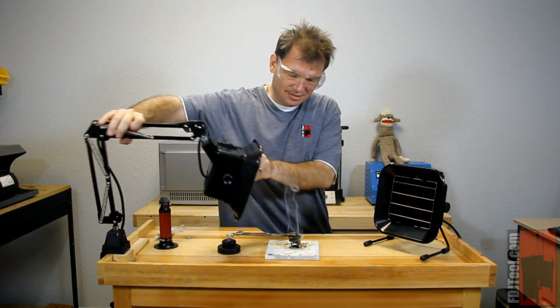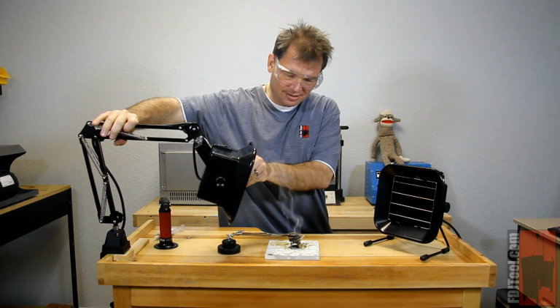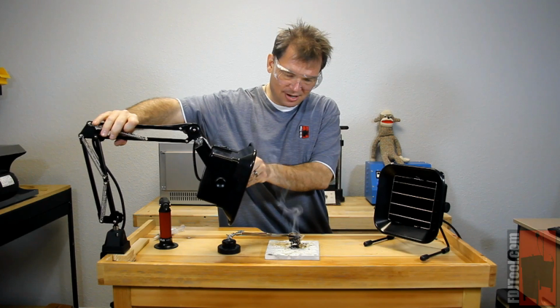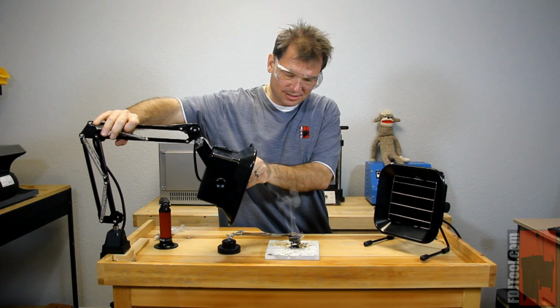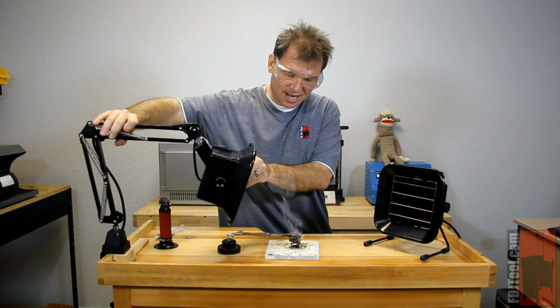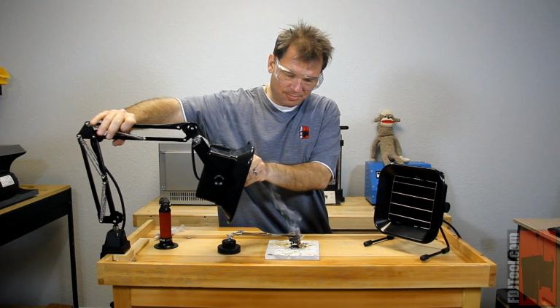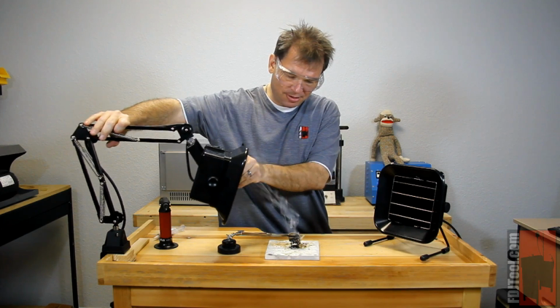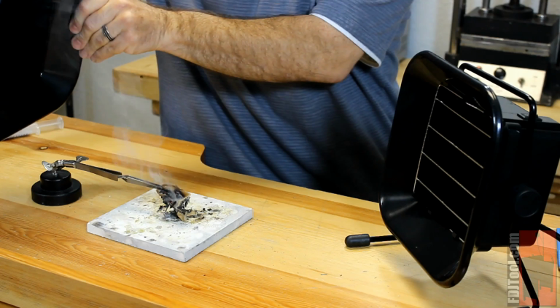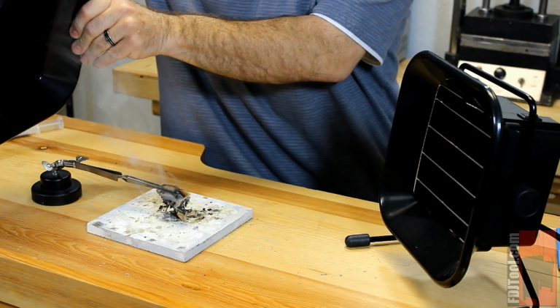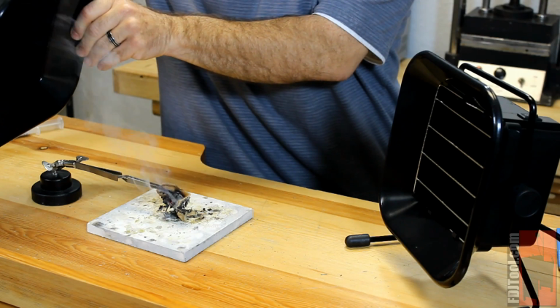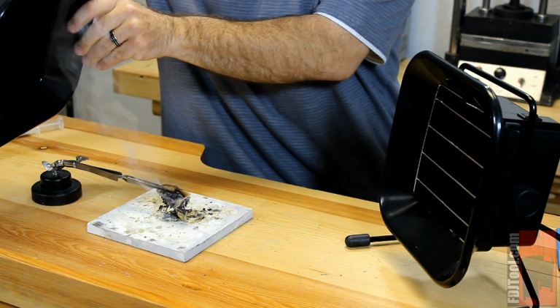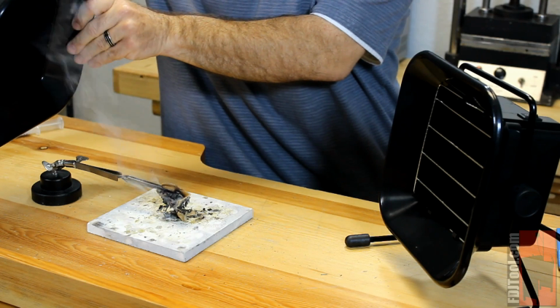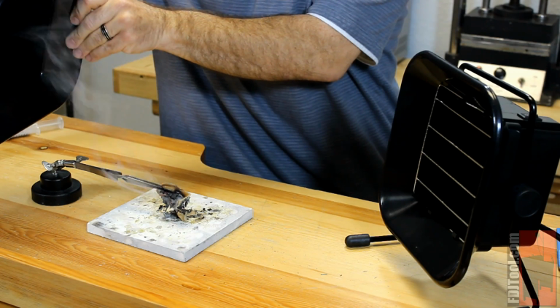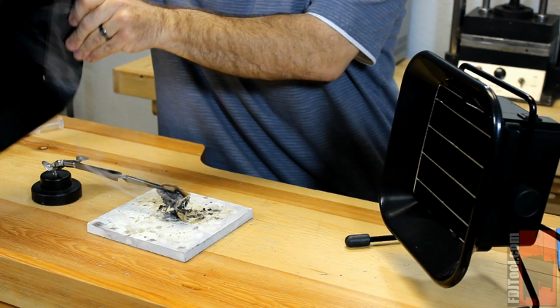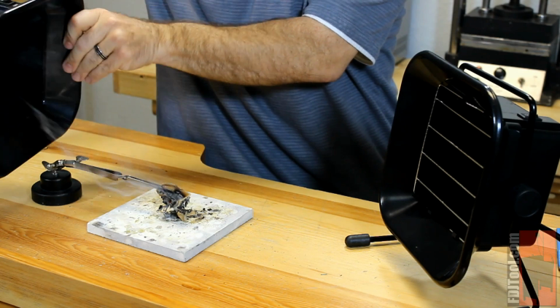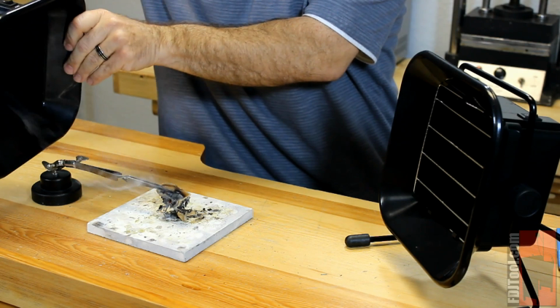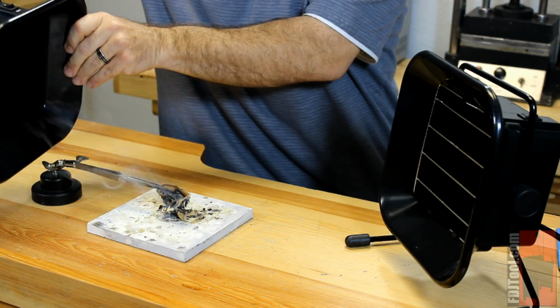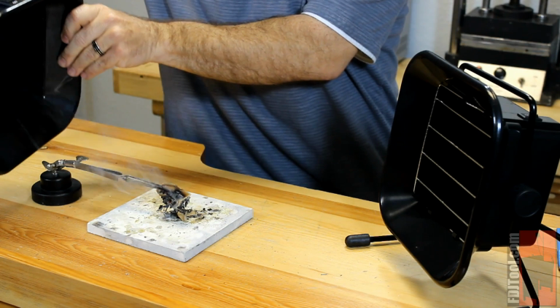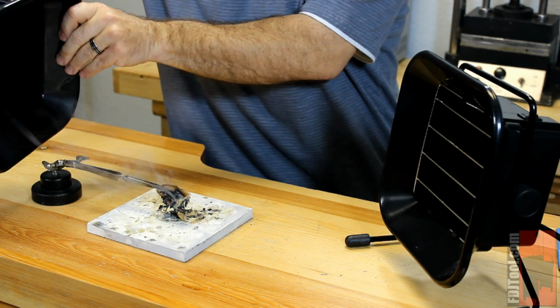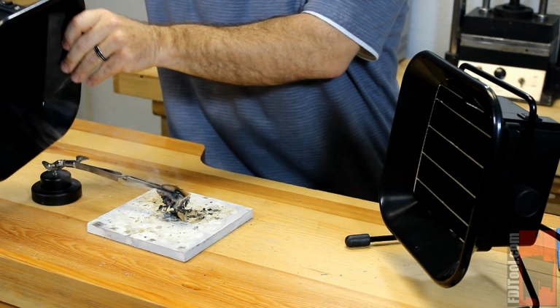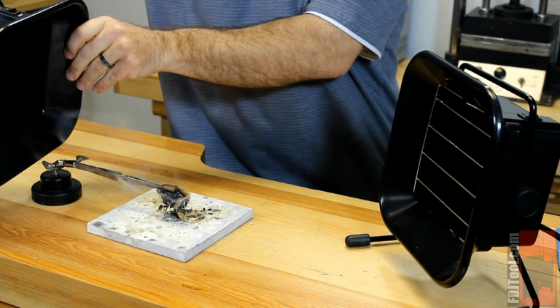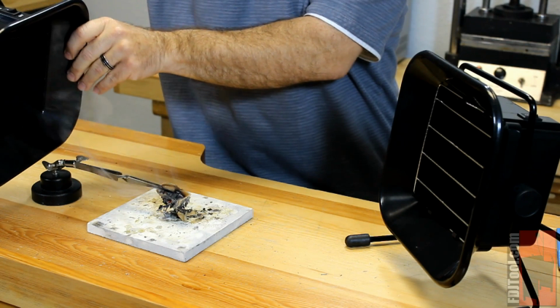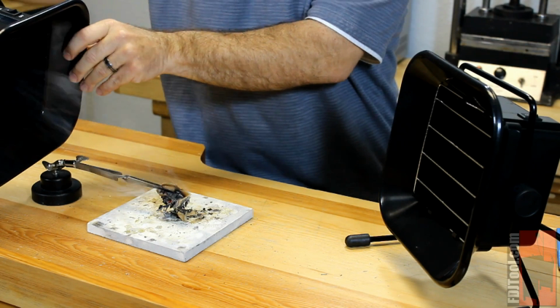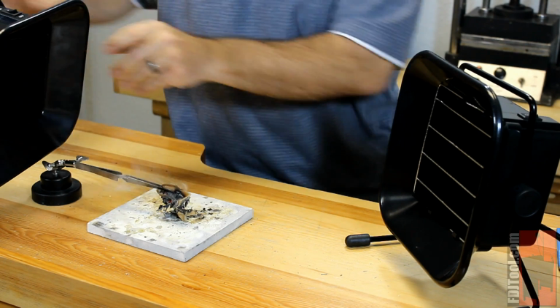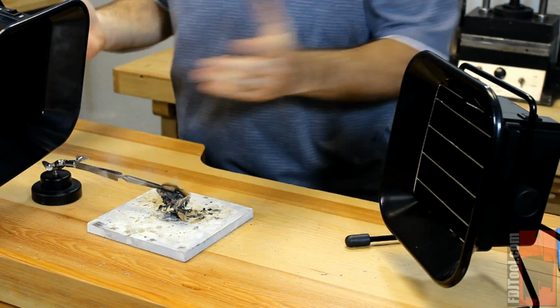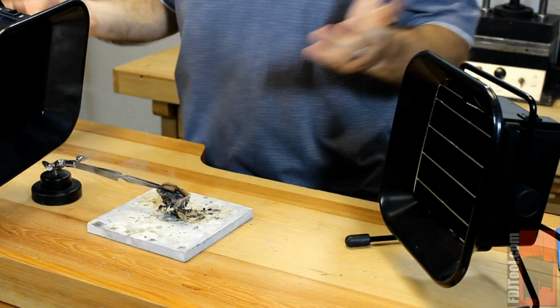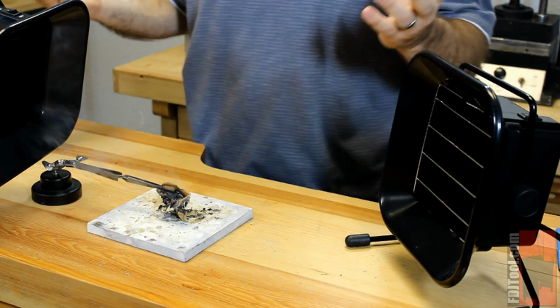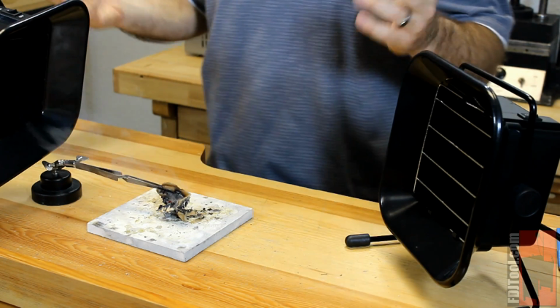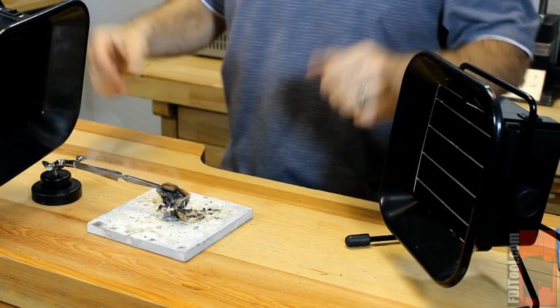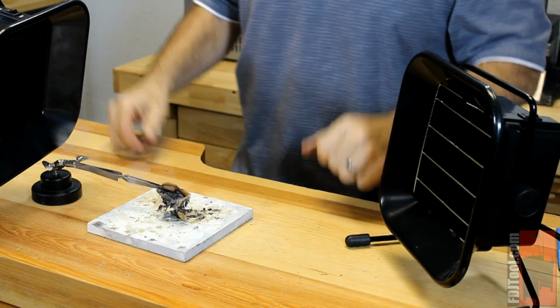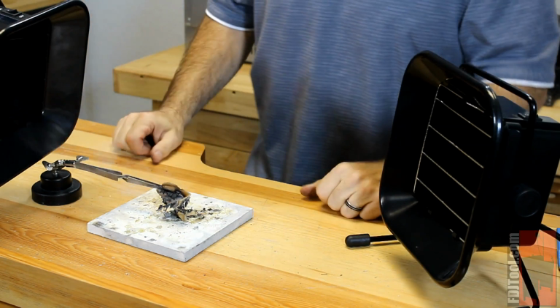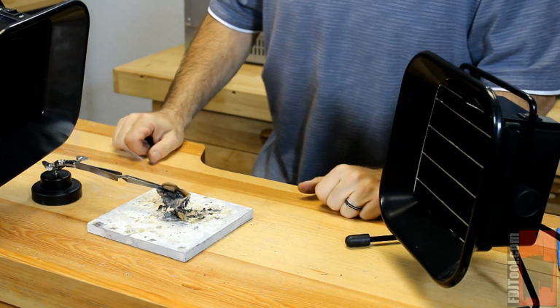On top, on the side — no problem. It's going to work great for you.